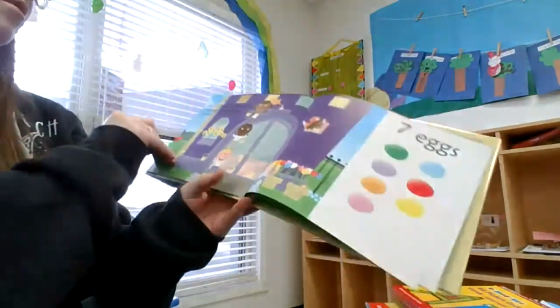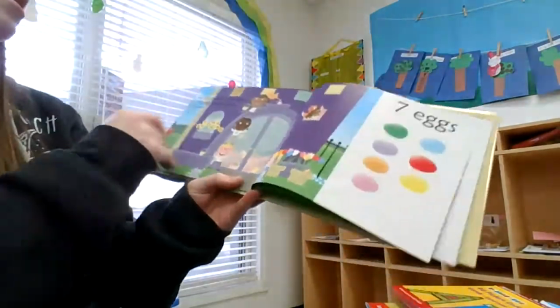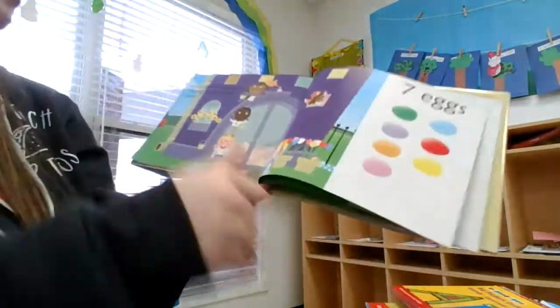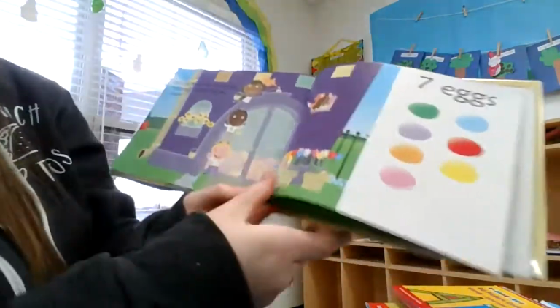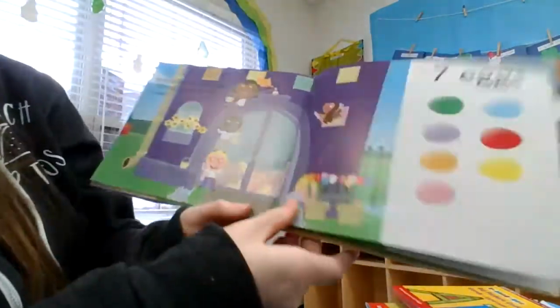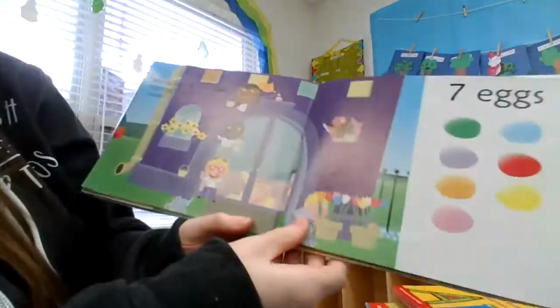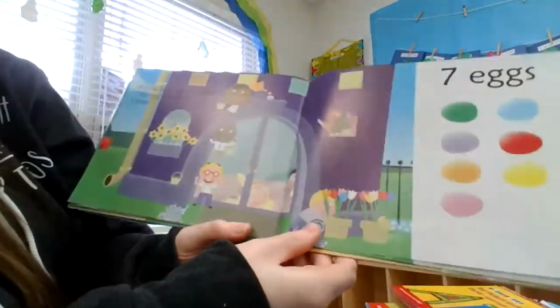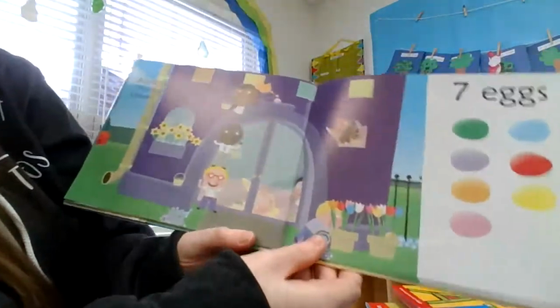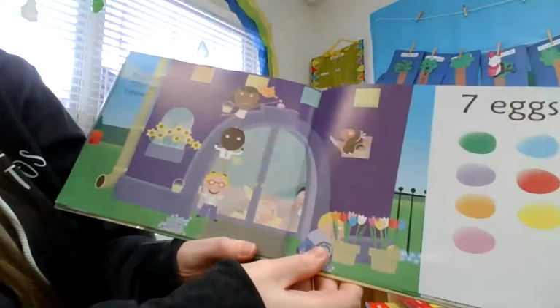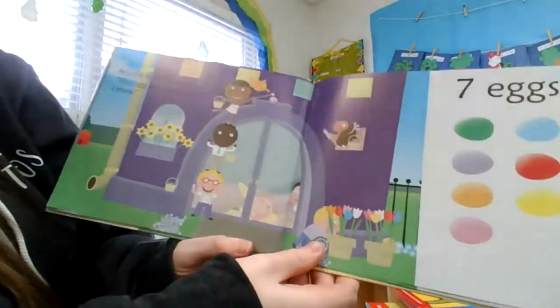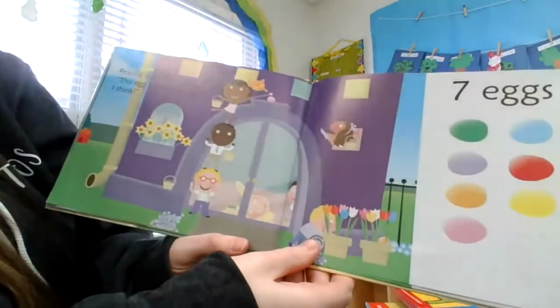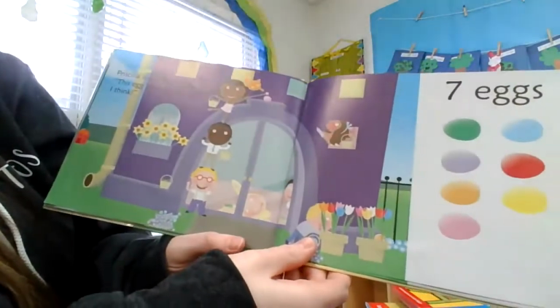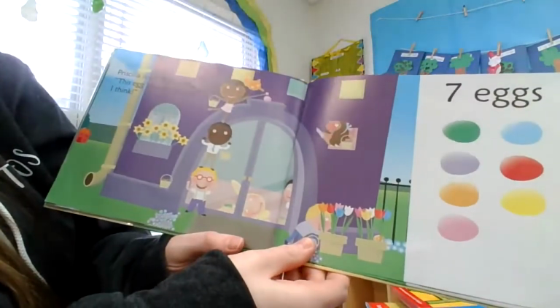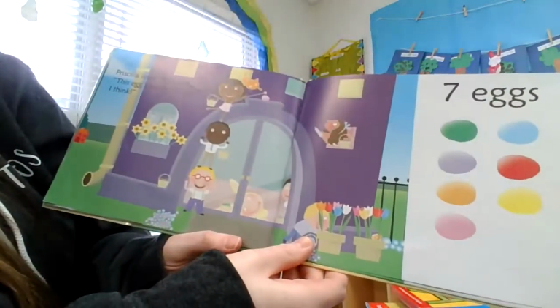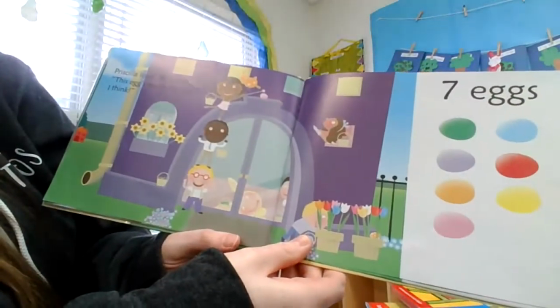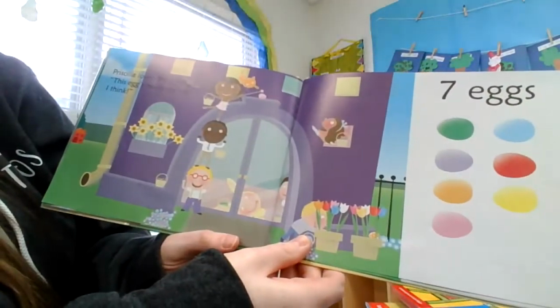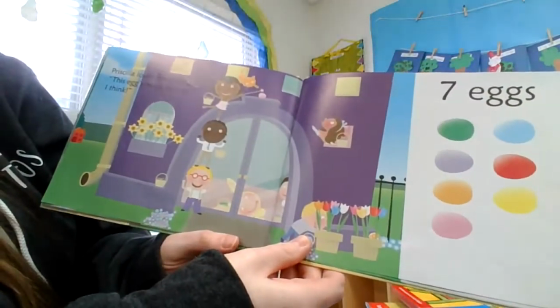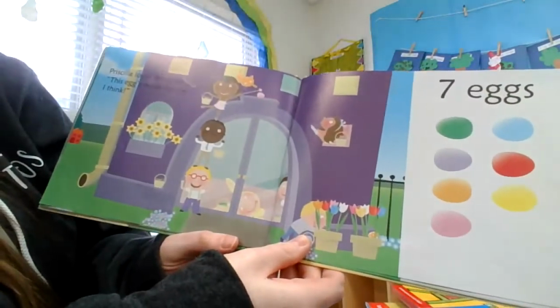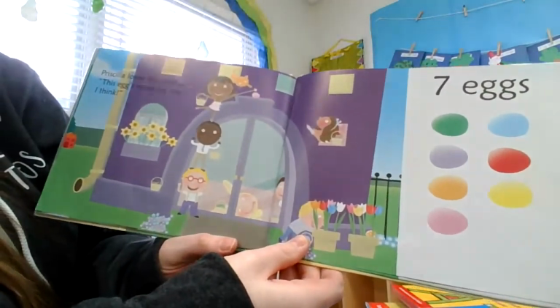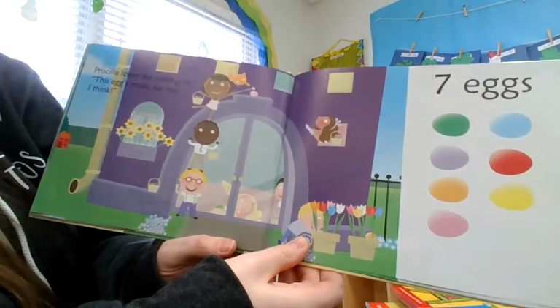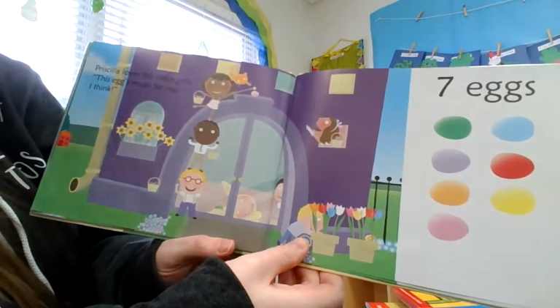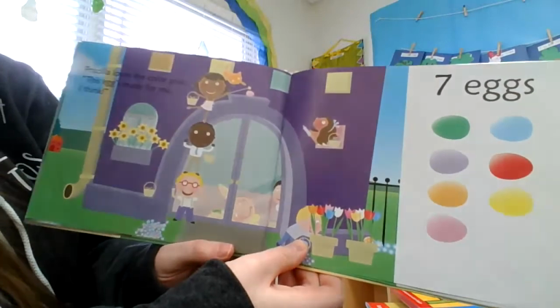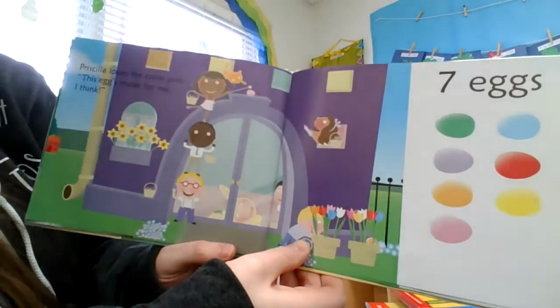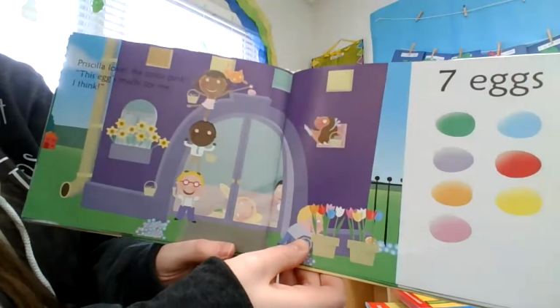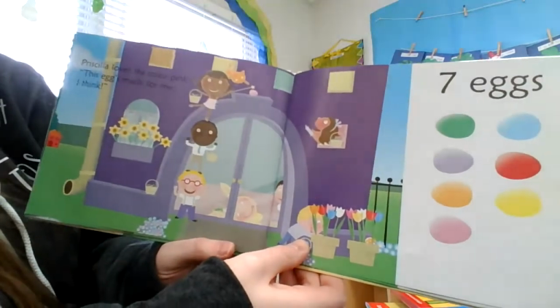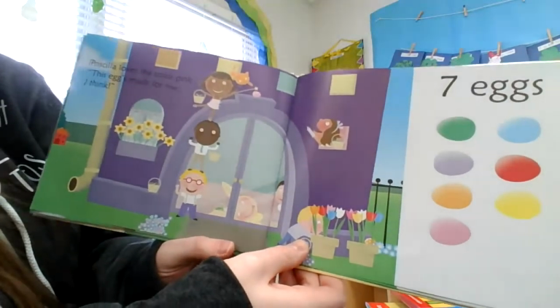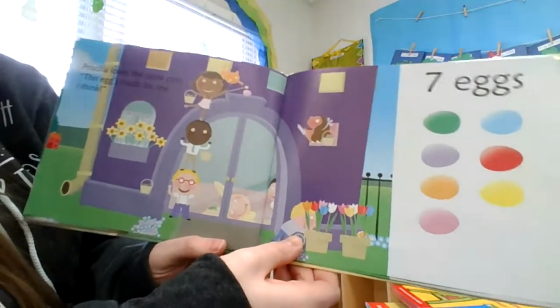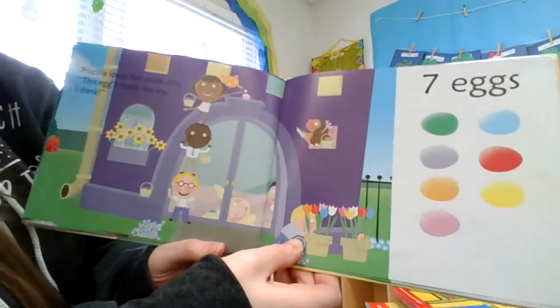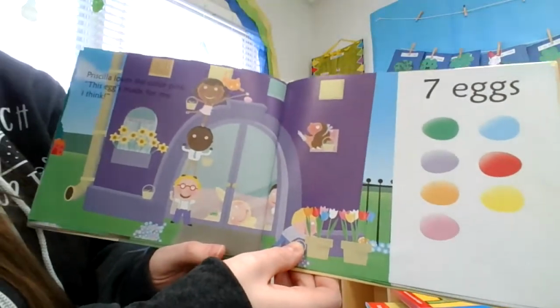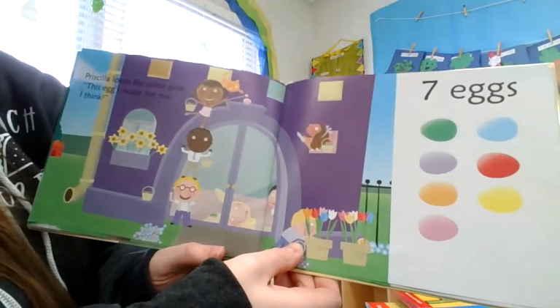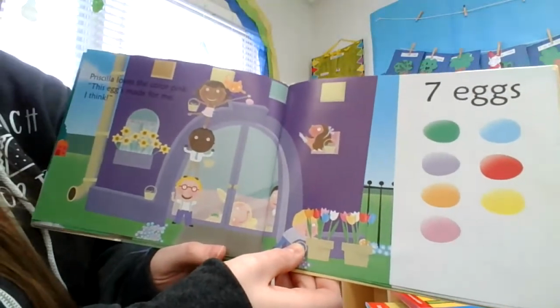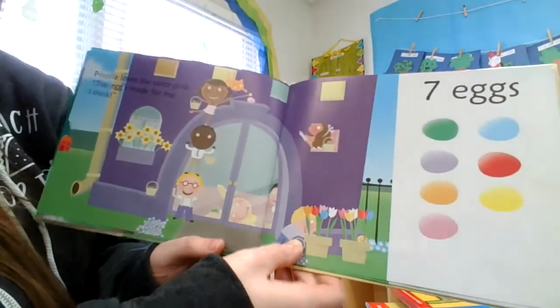Priscilla loves the color pink. This egg's made for me, I think. Seven eggs.